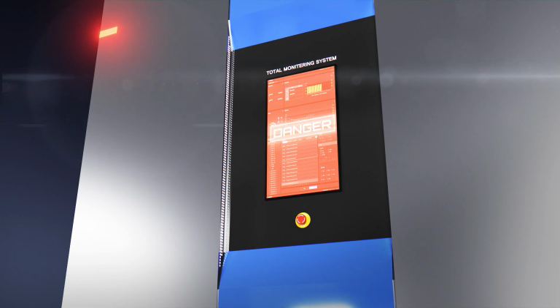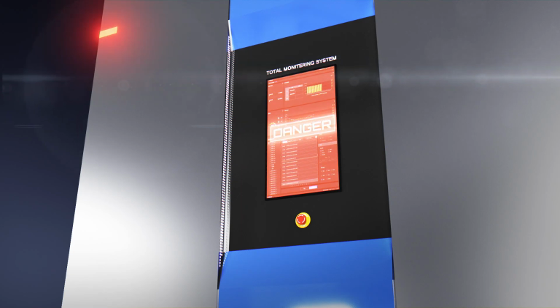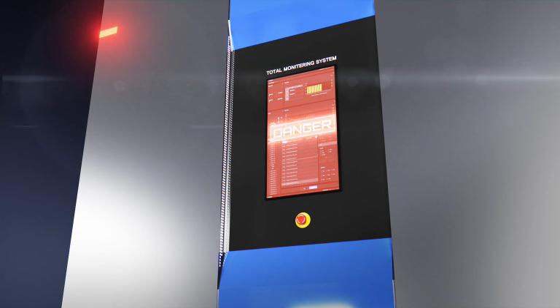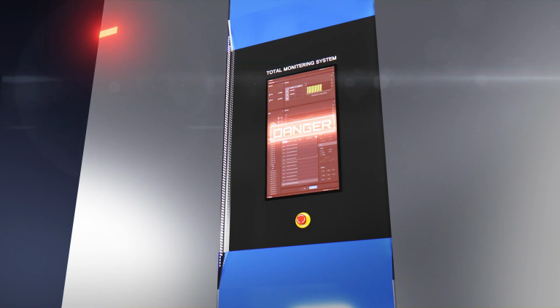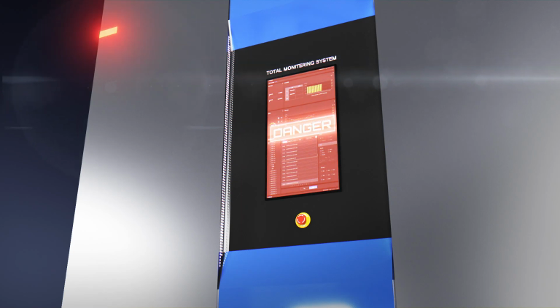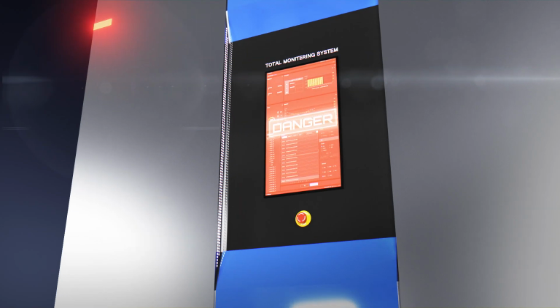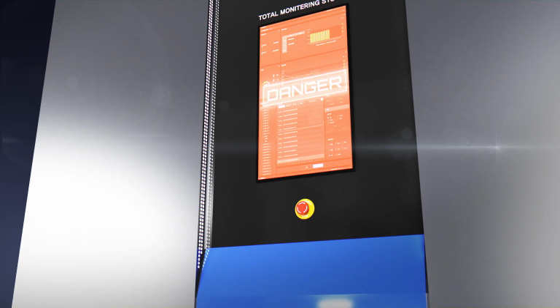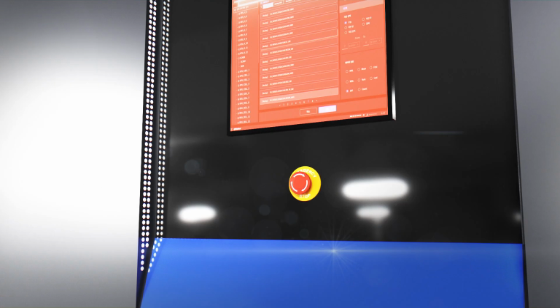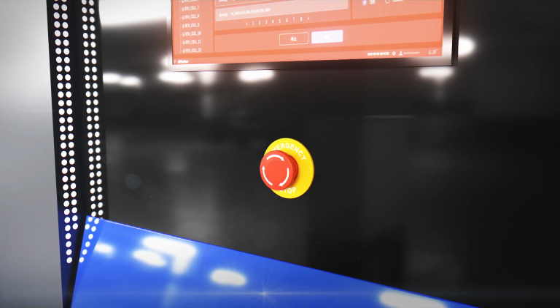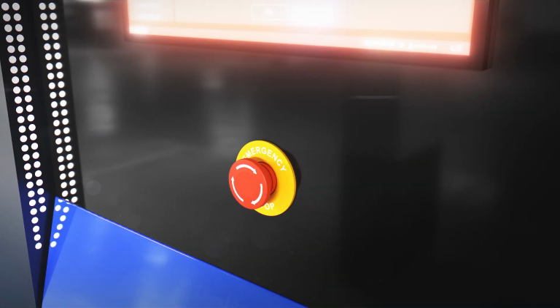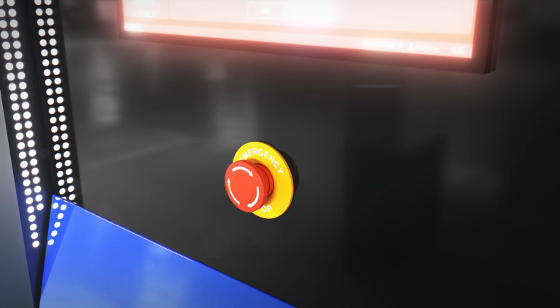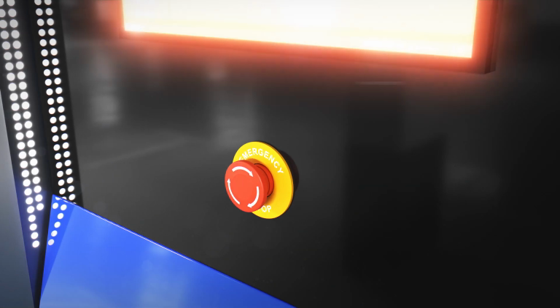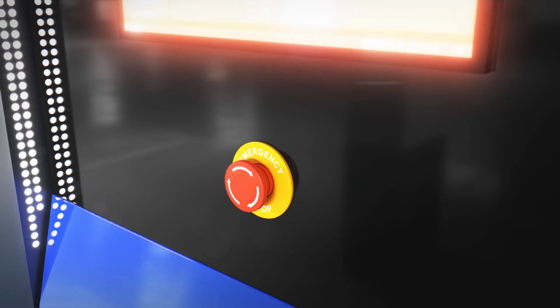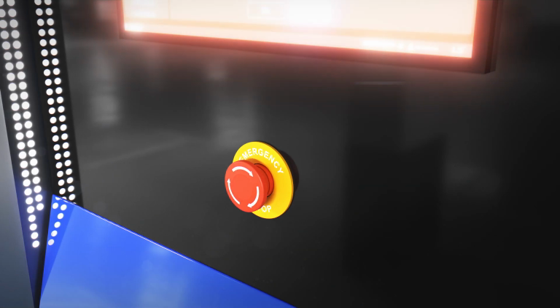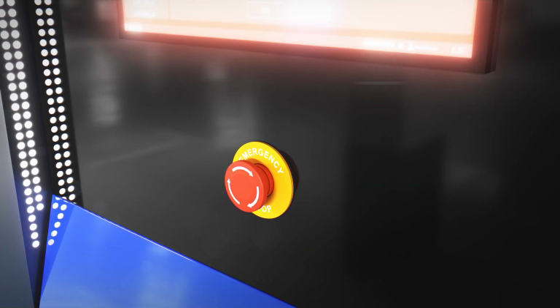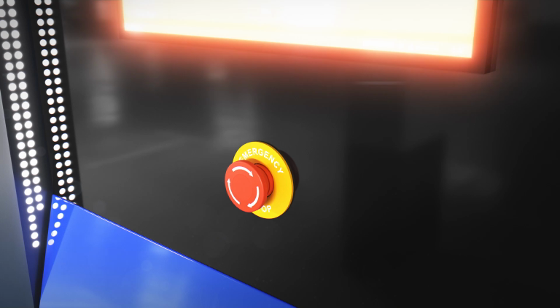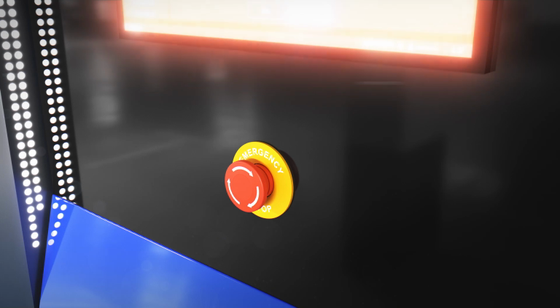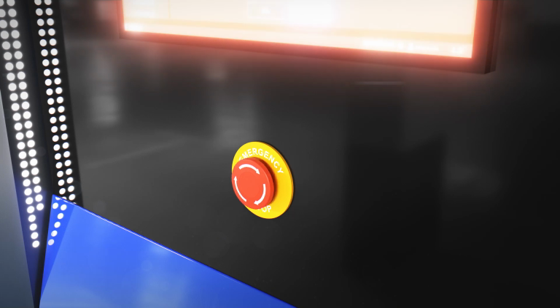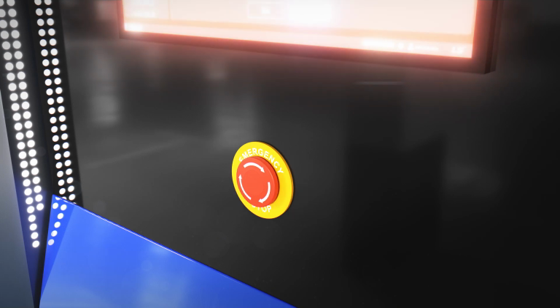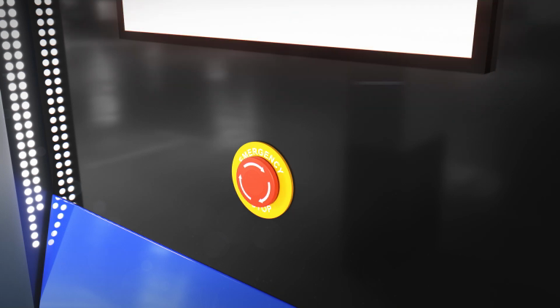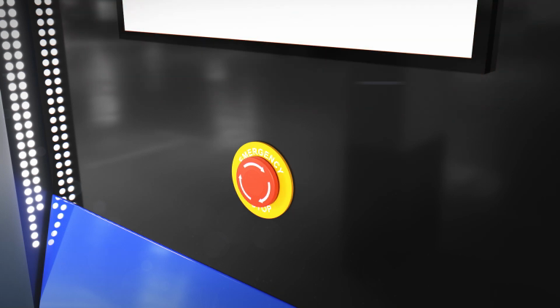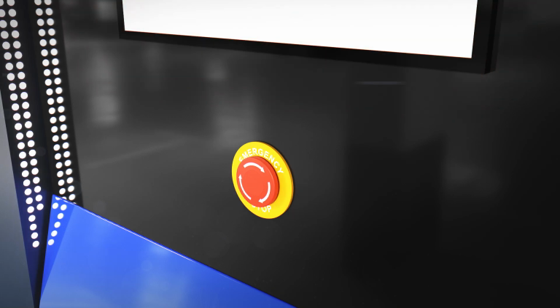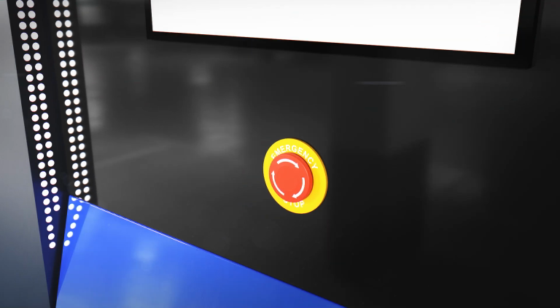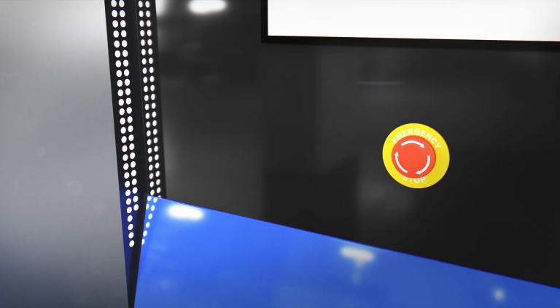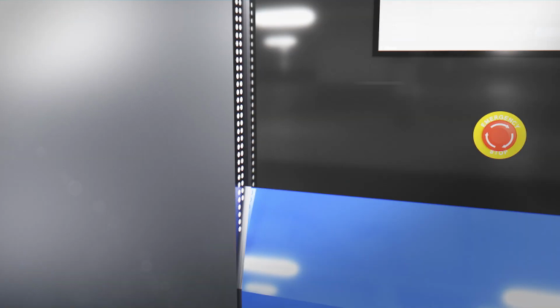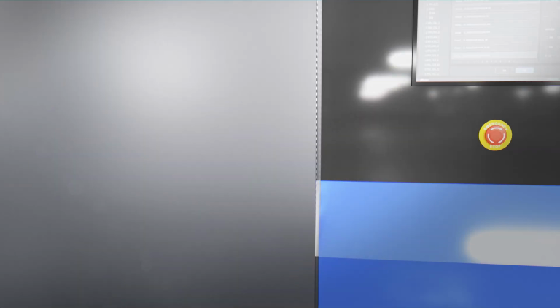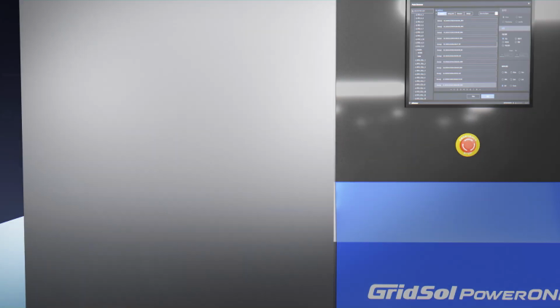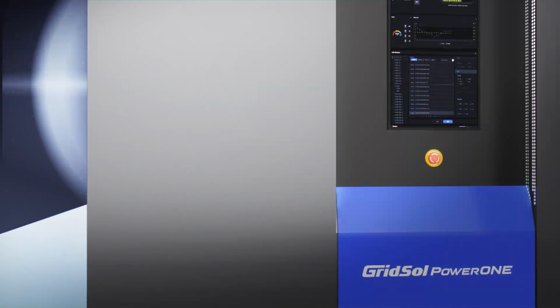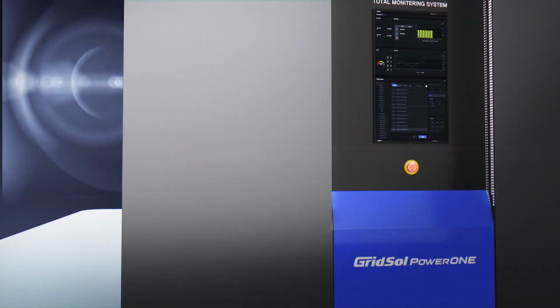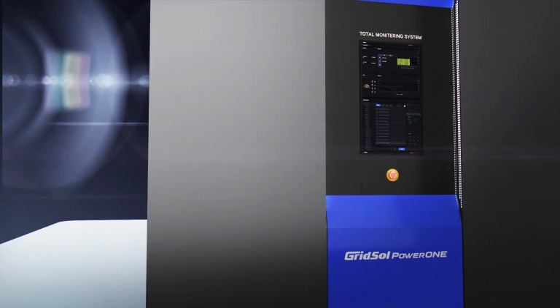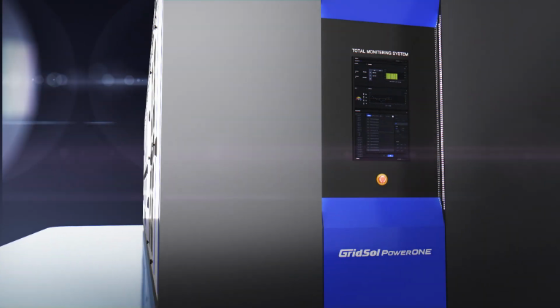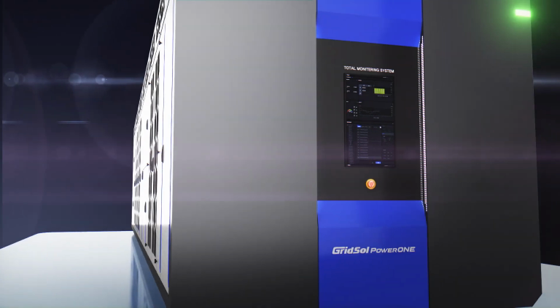In emergency situations, immediate power supply cut-off is possible through the emergency stop button.